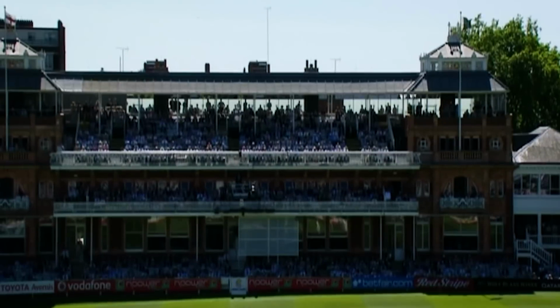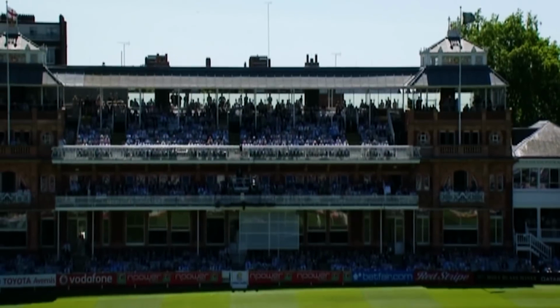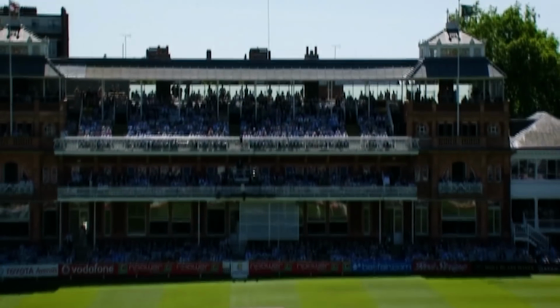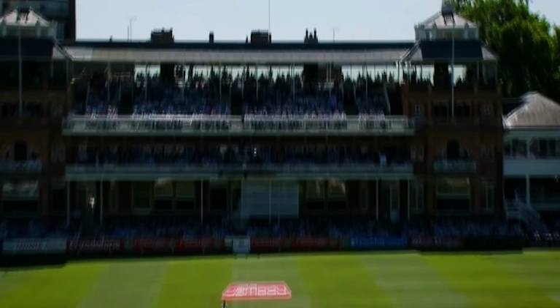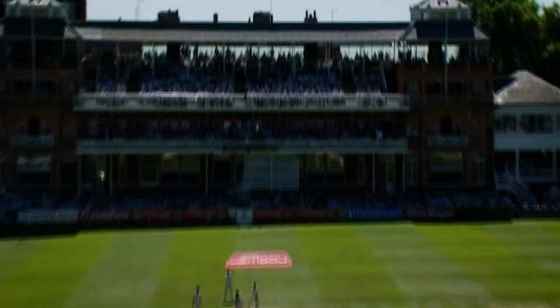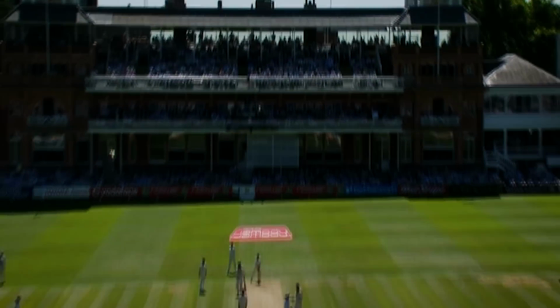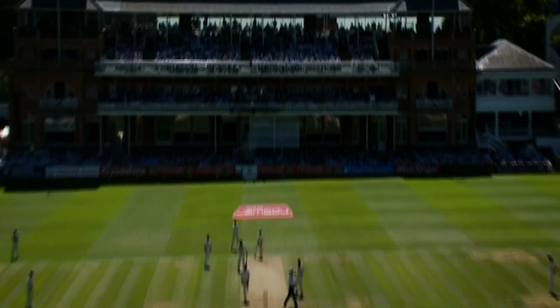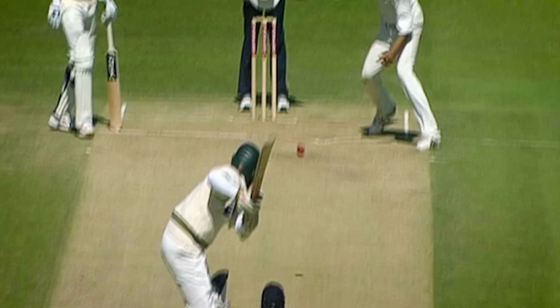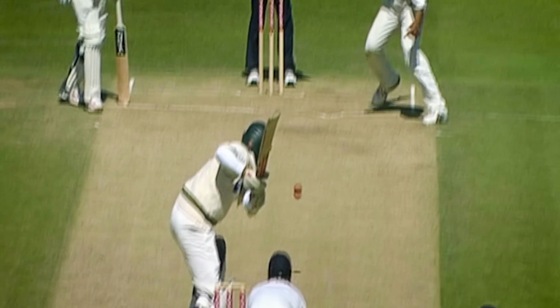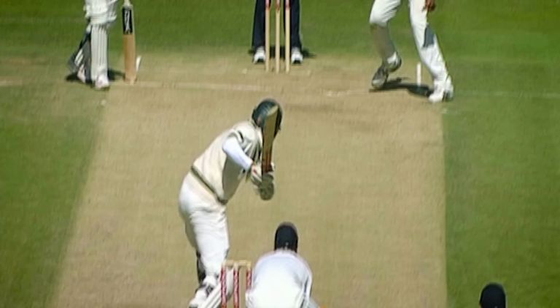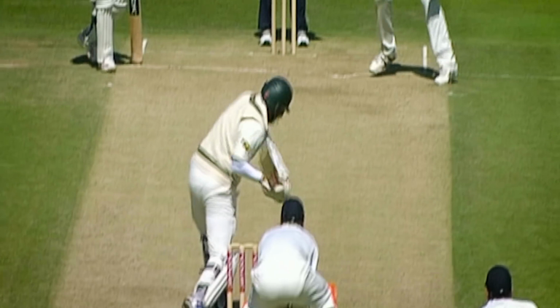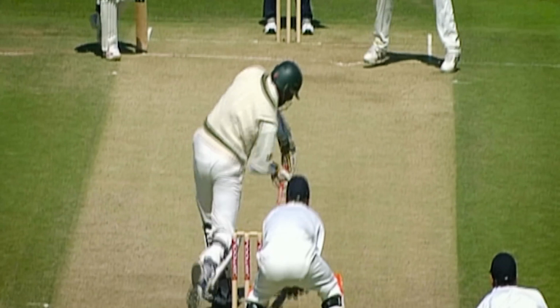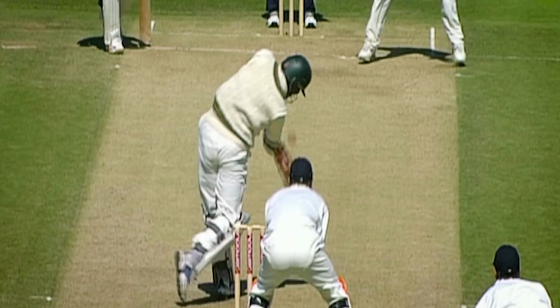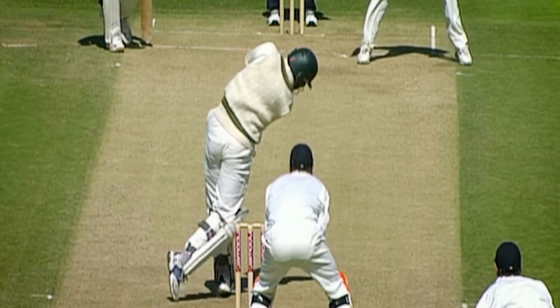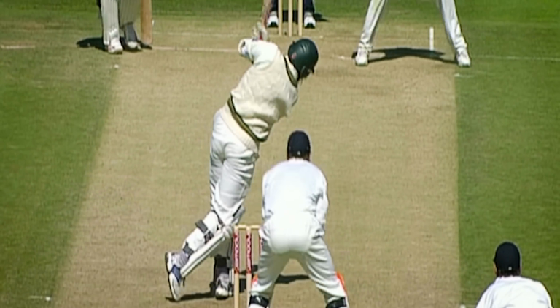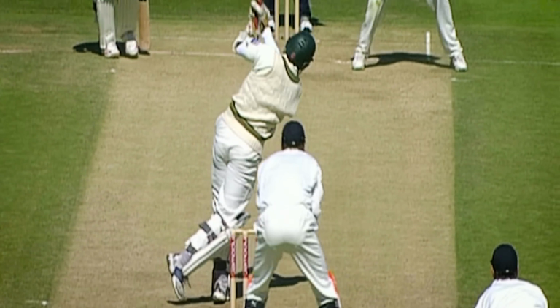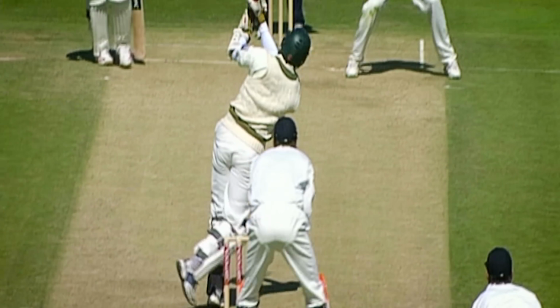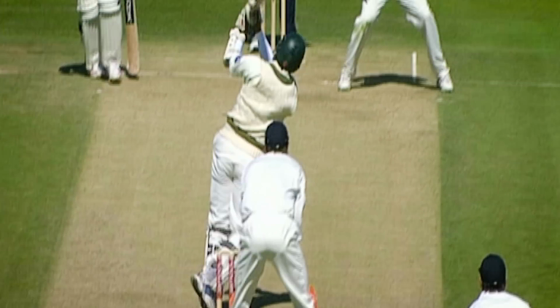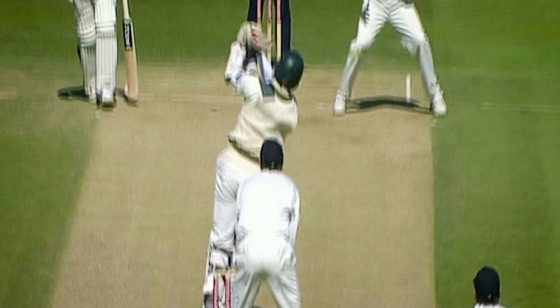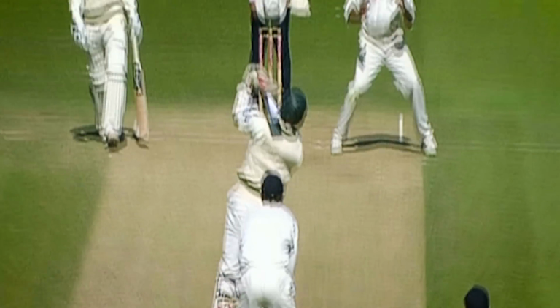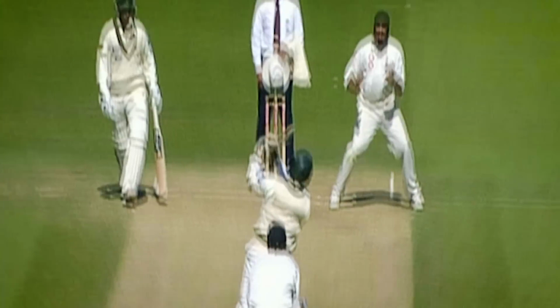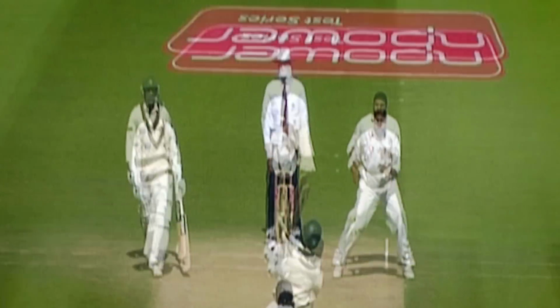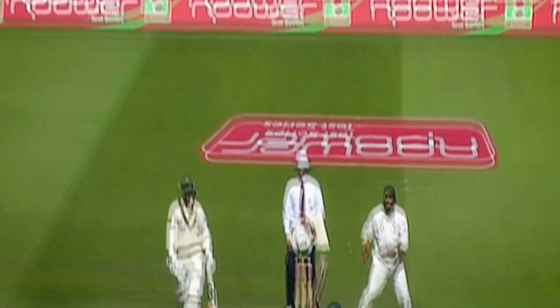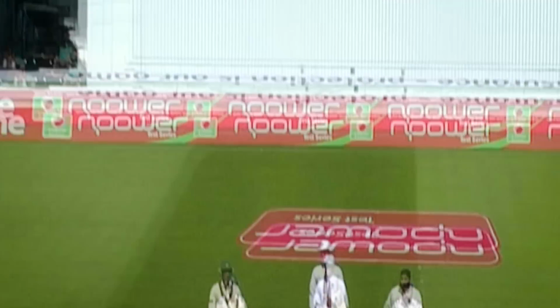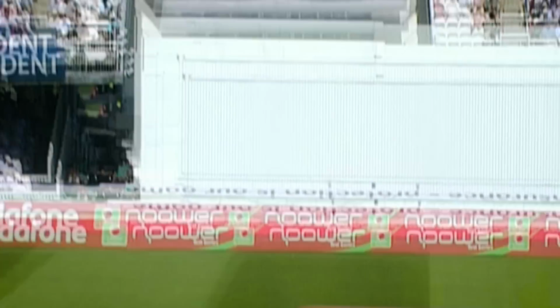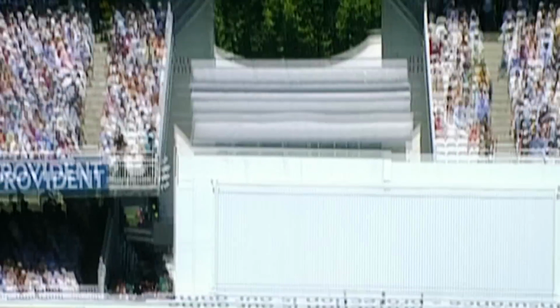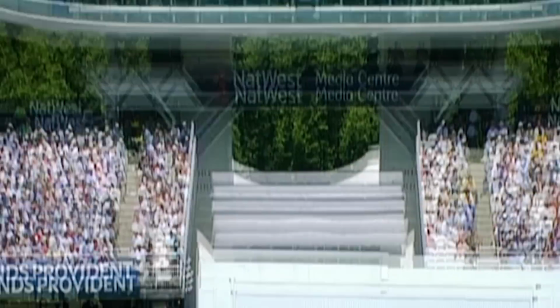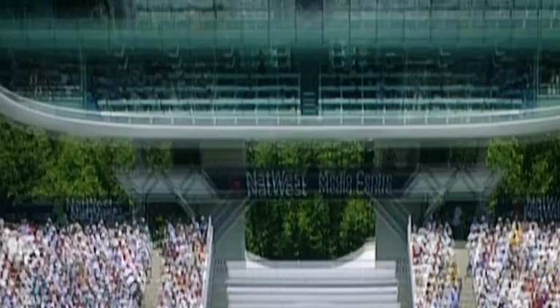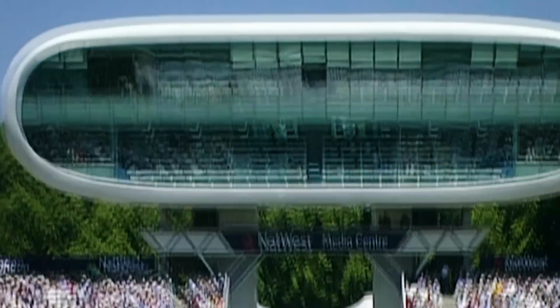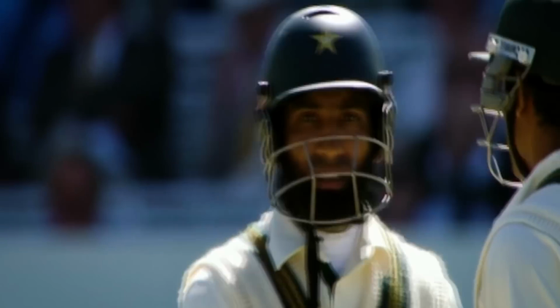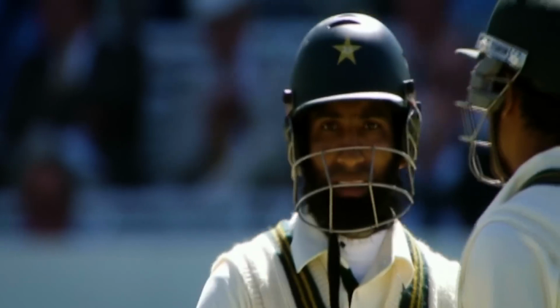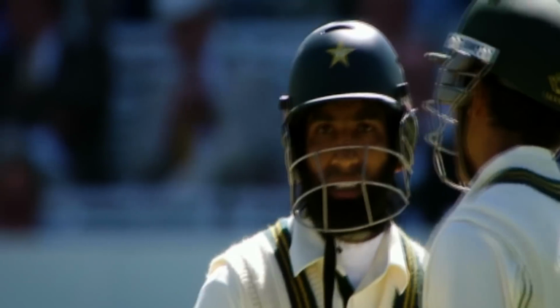That's fabulous, great use of the feet. Gosh, this is a good innings from Youssef.